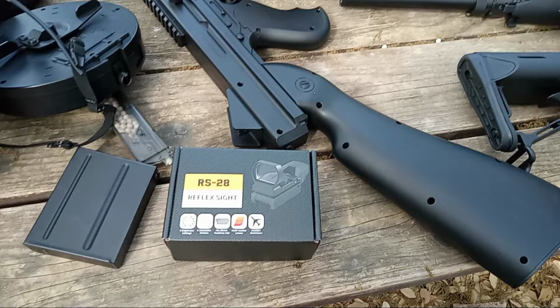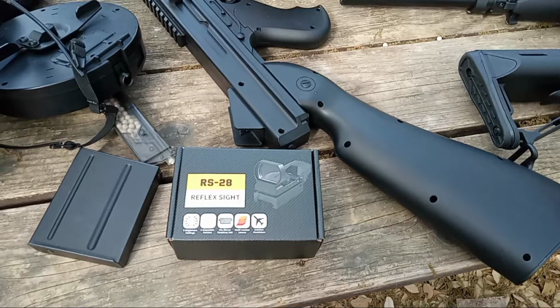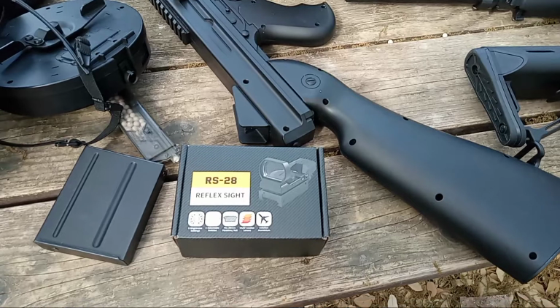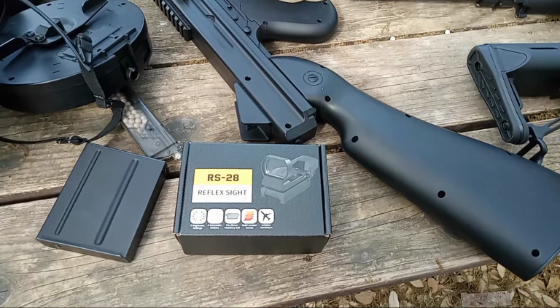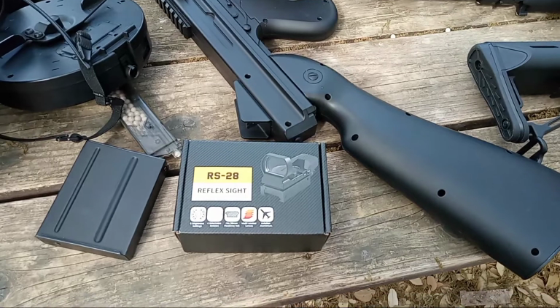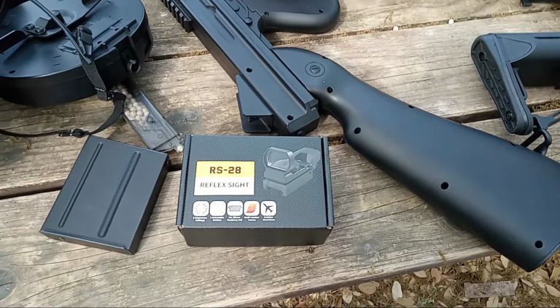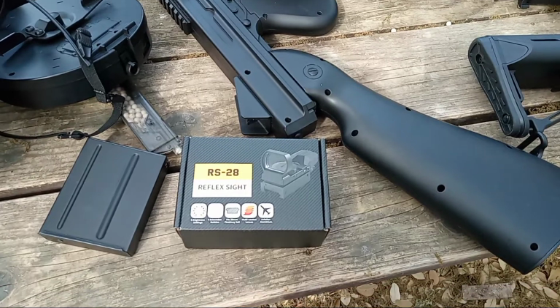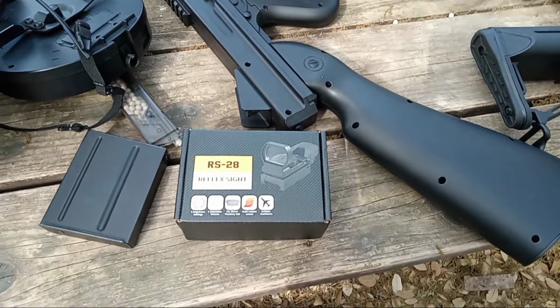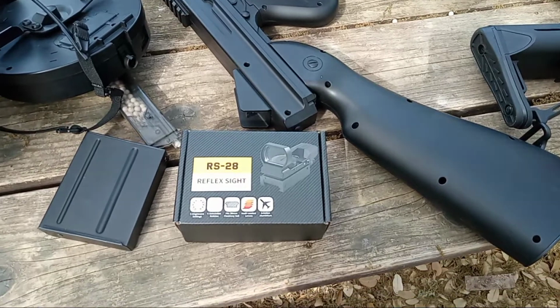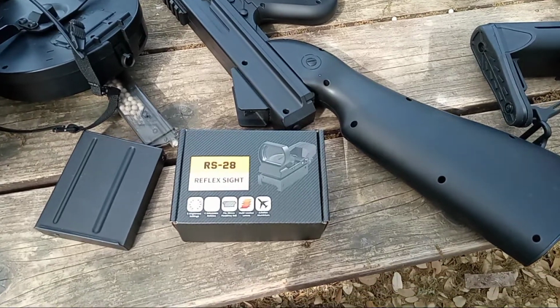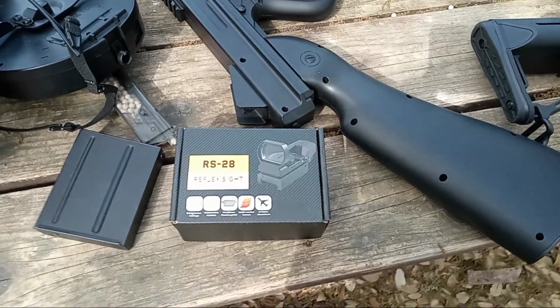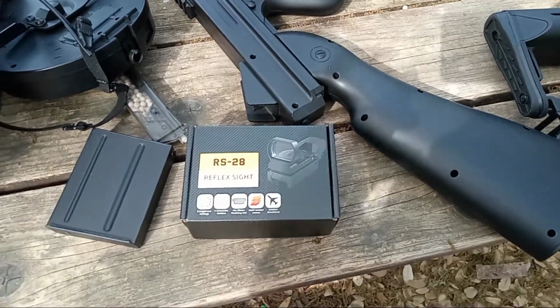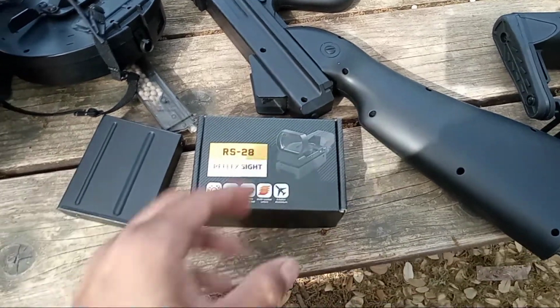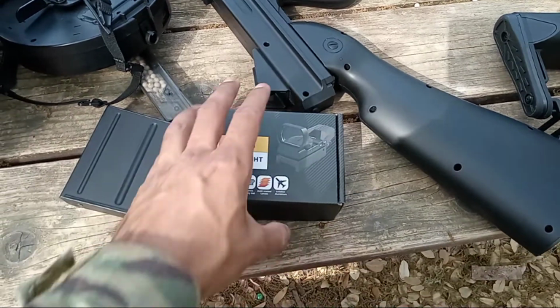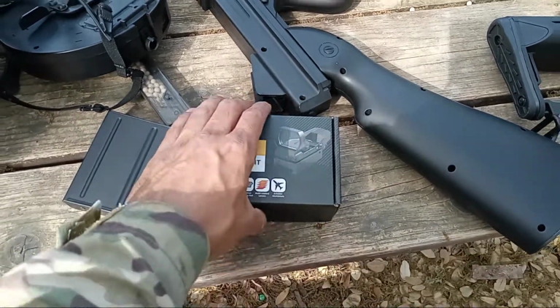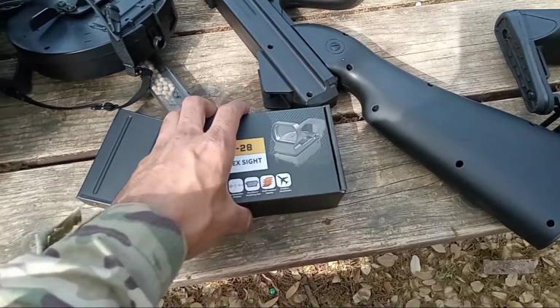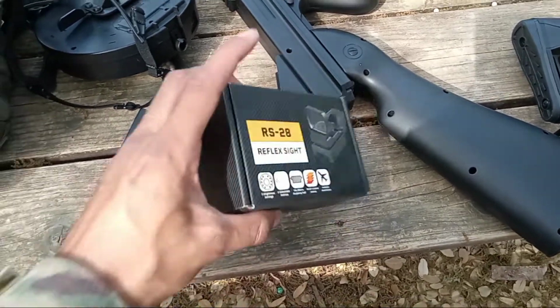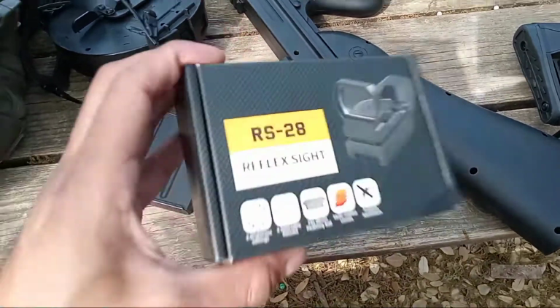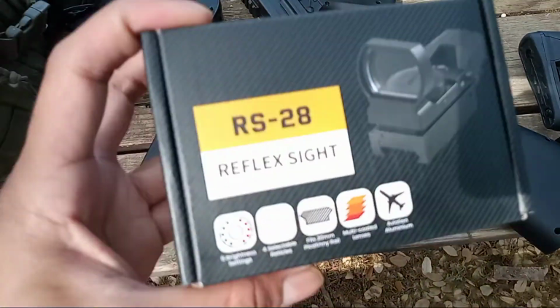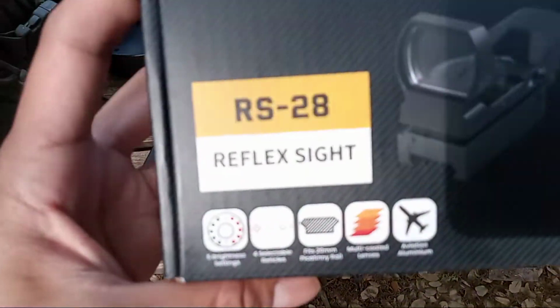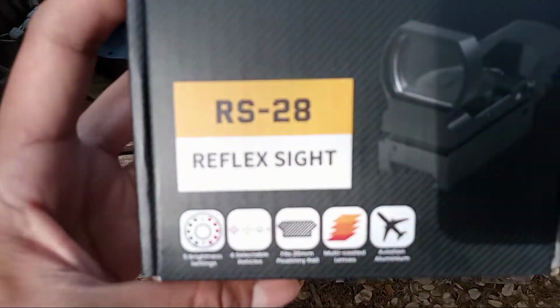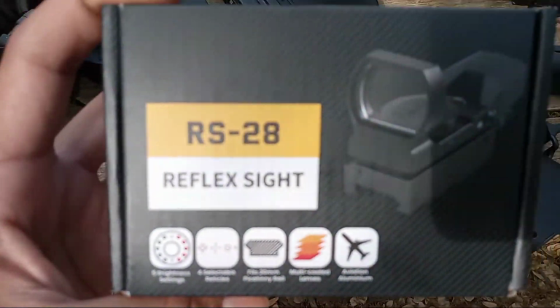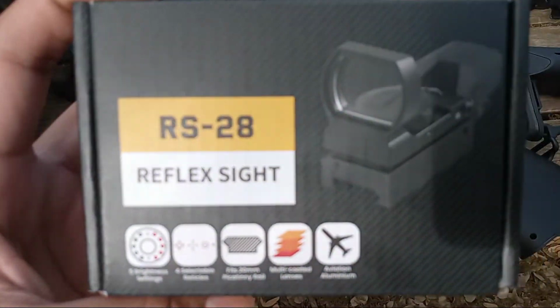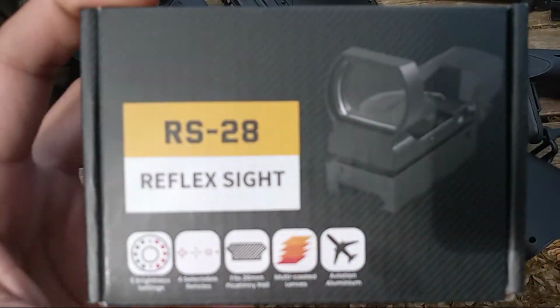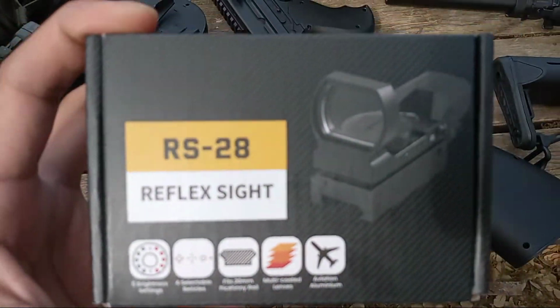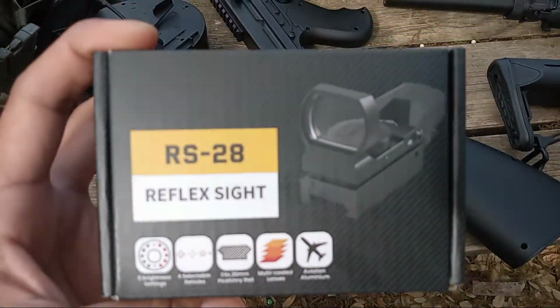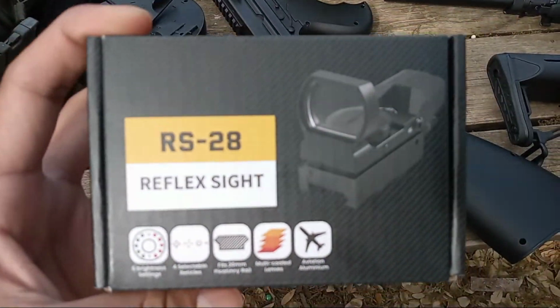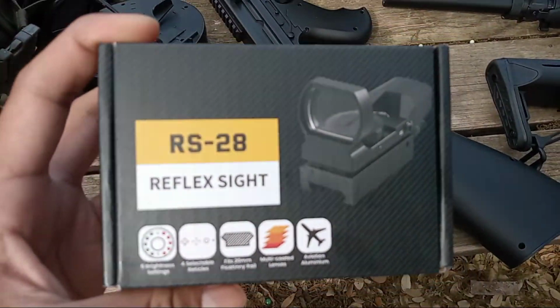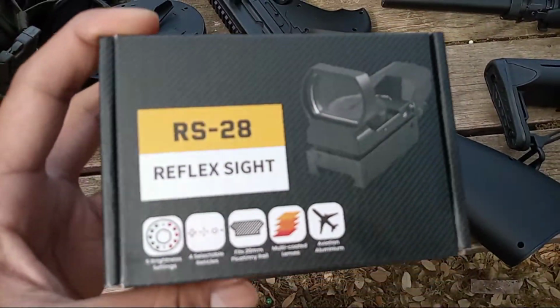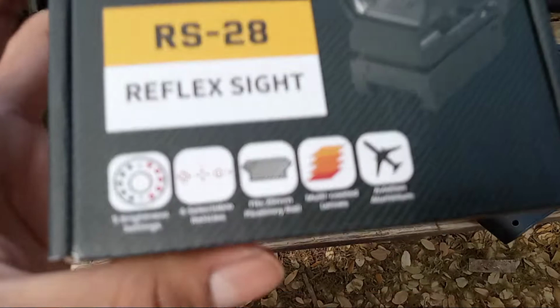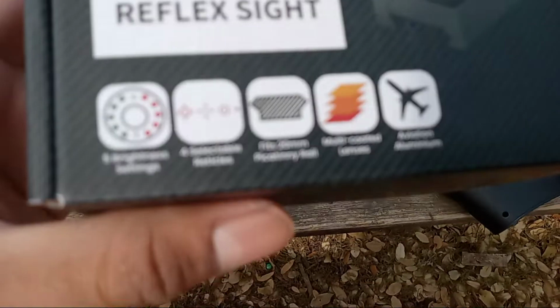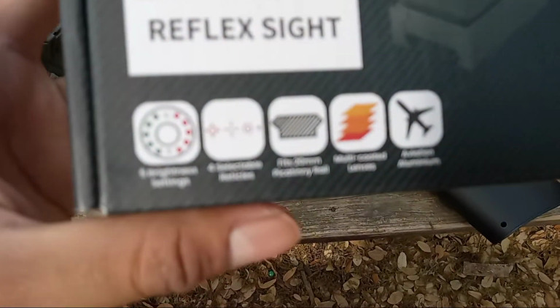What up y'all? It's Texas Outlaw having a box seen on this red dot from Fiatchi. I make no promises.